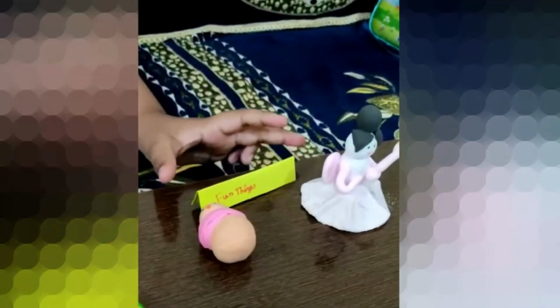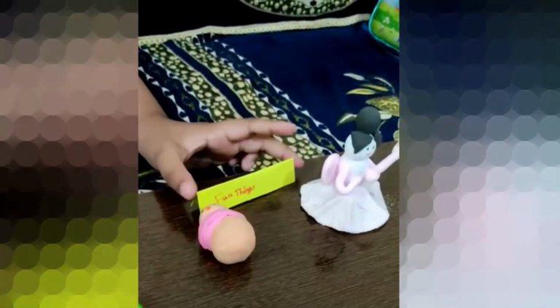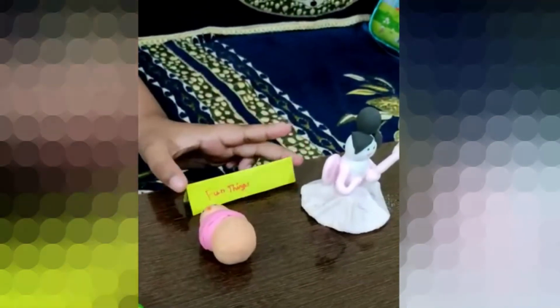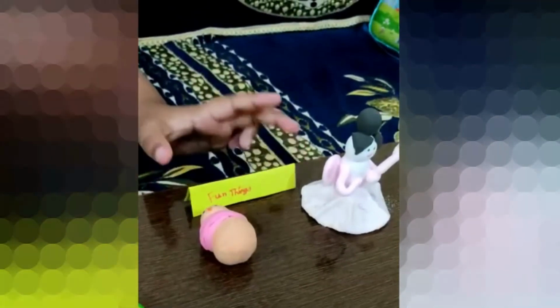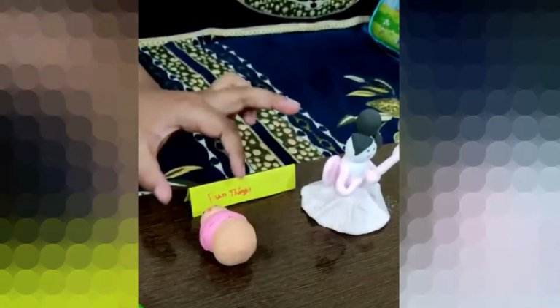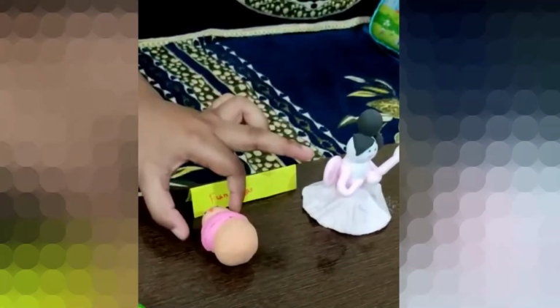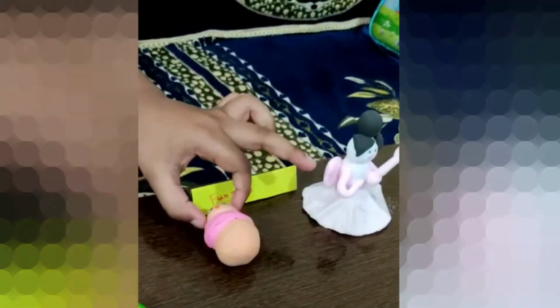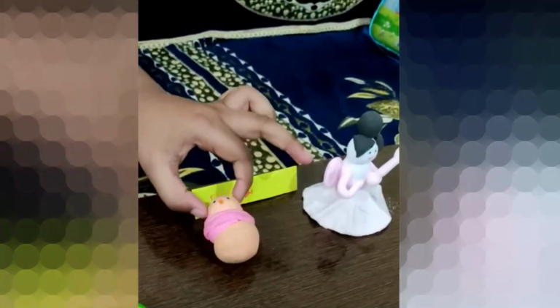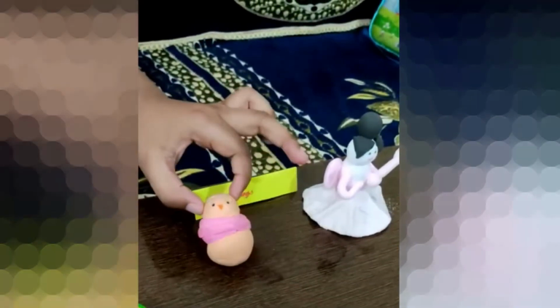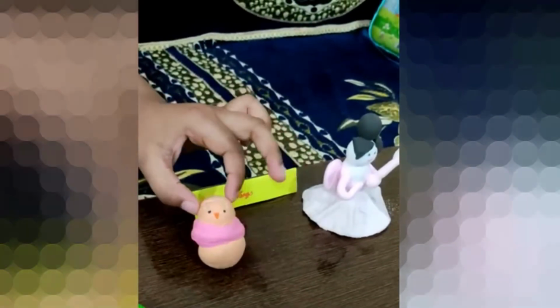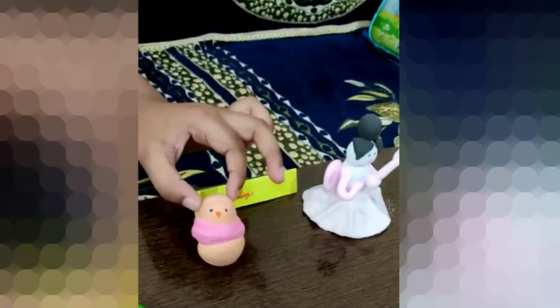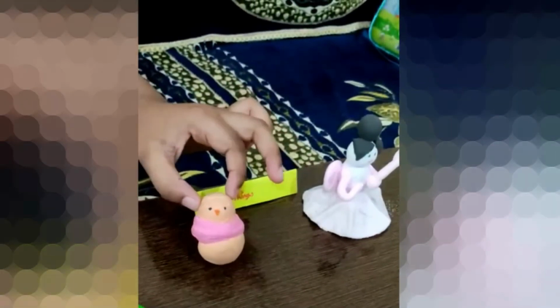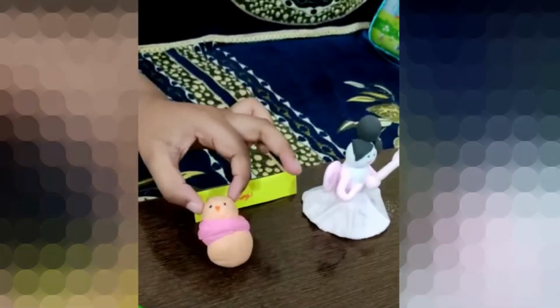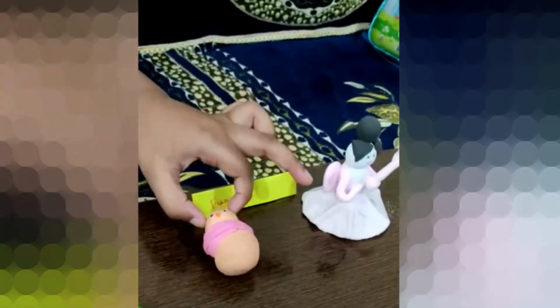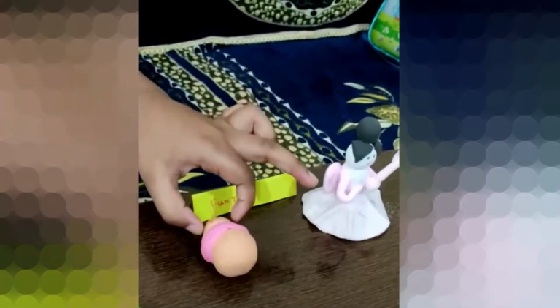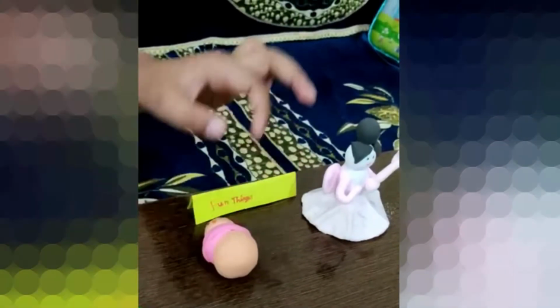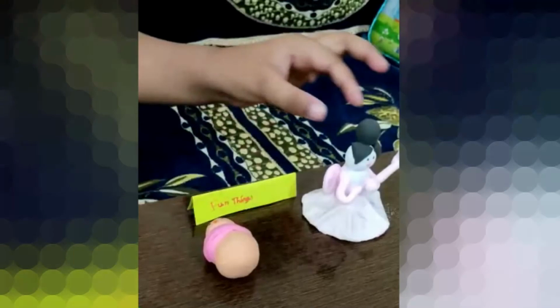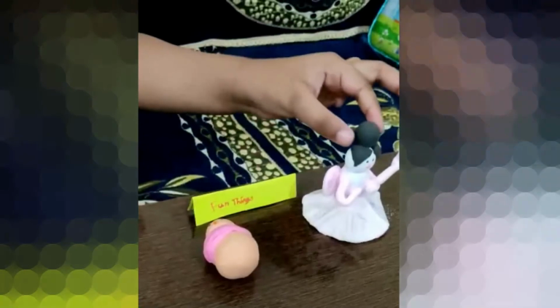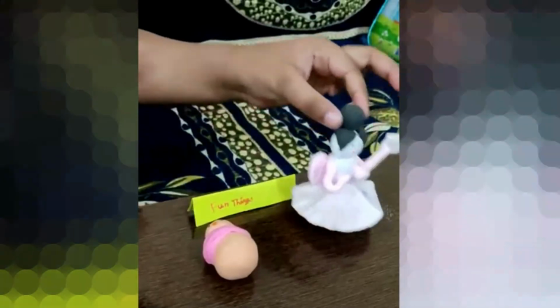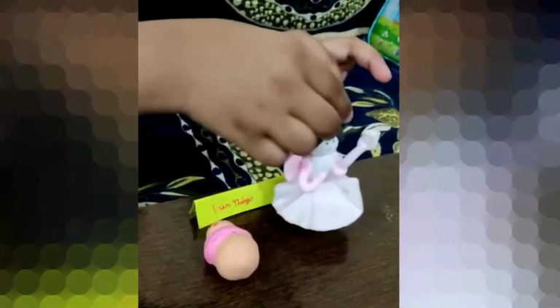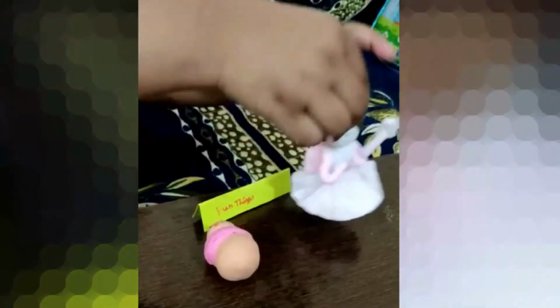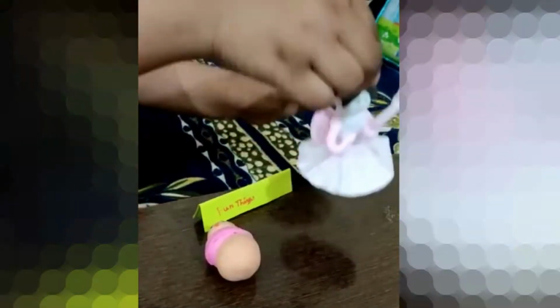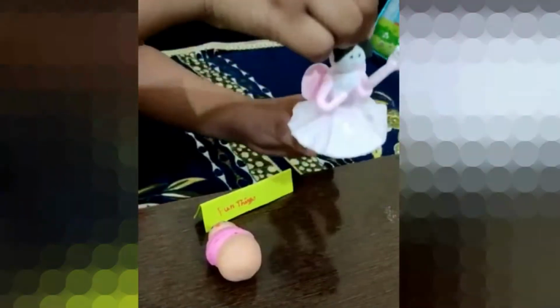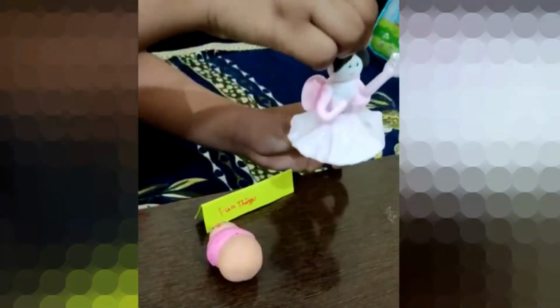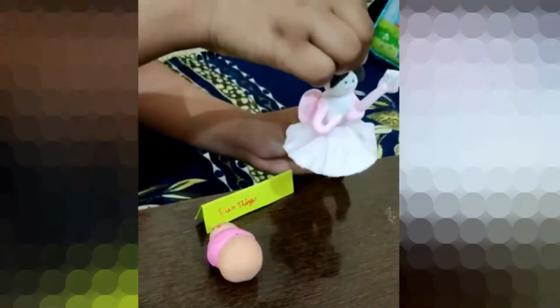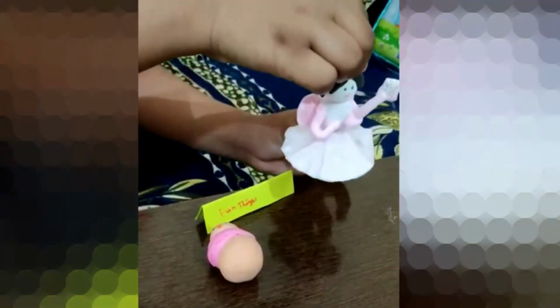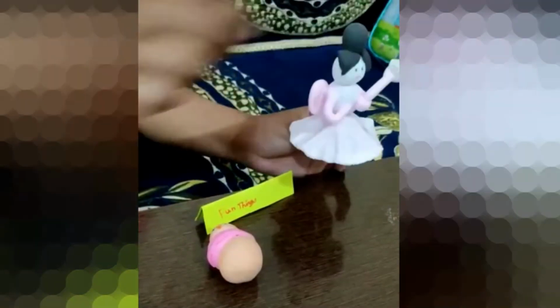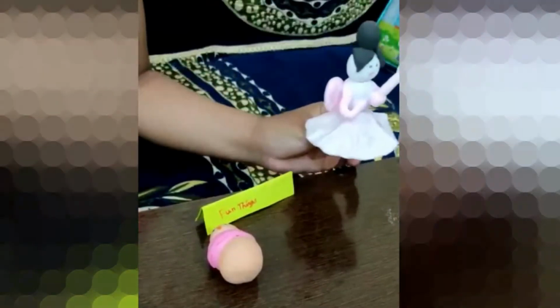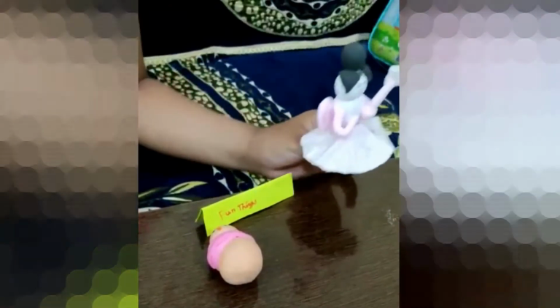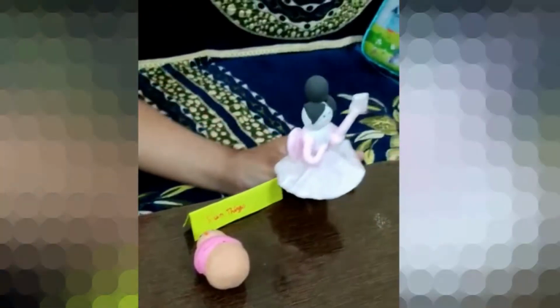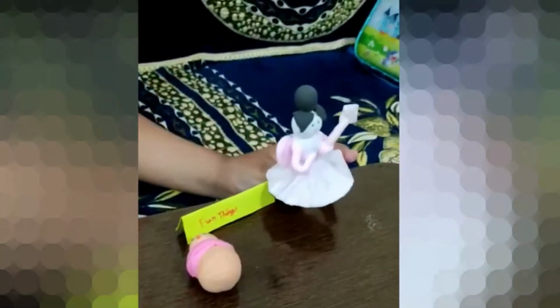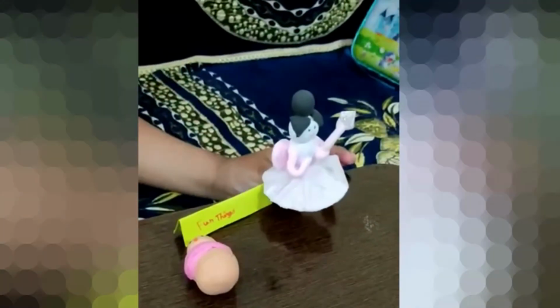Fun things I have made: a snowman and a fairy.